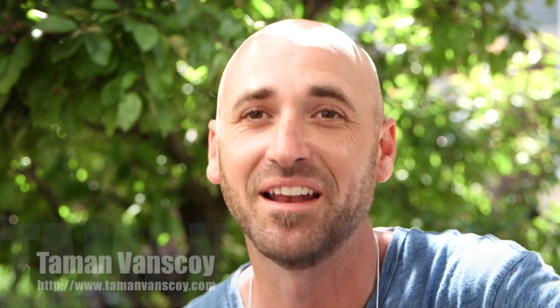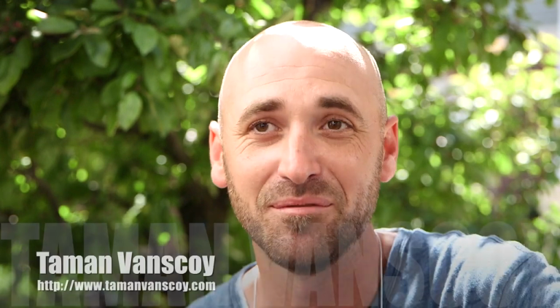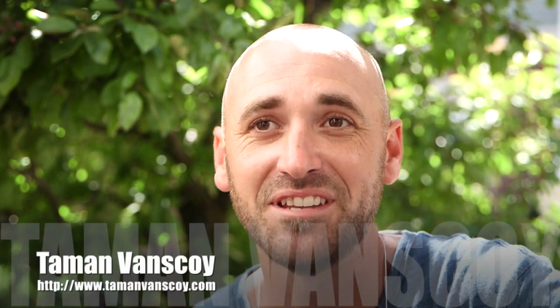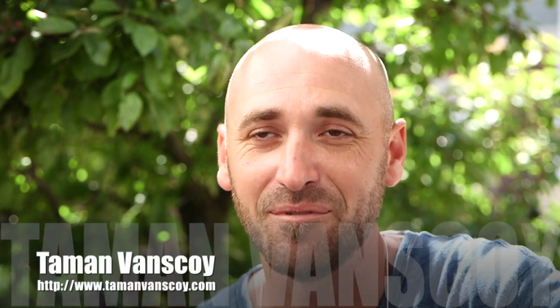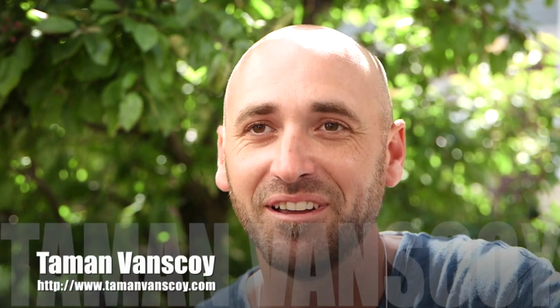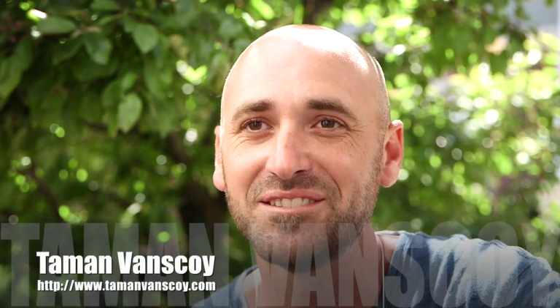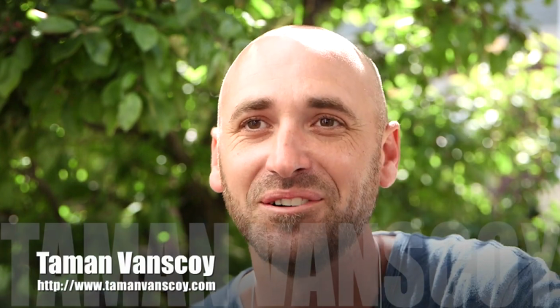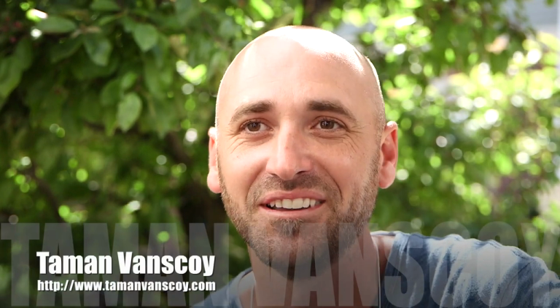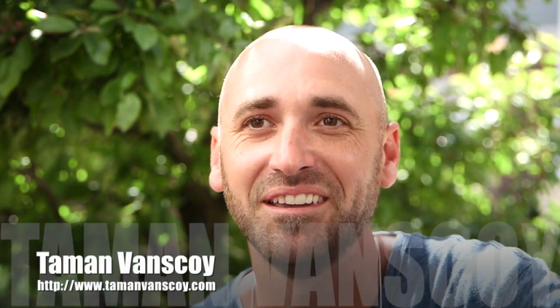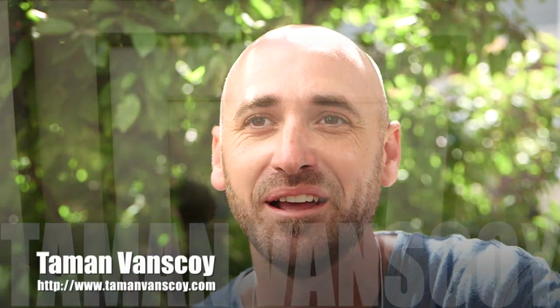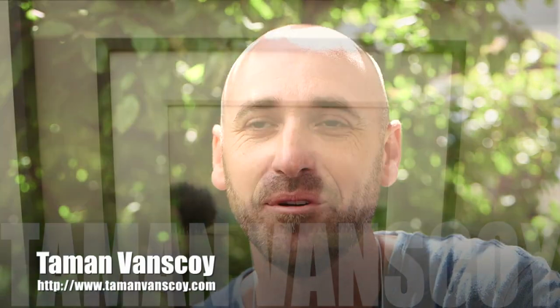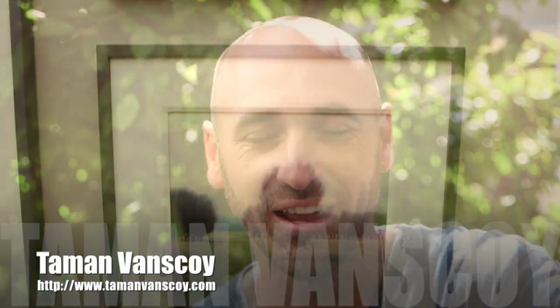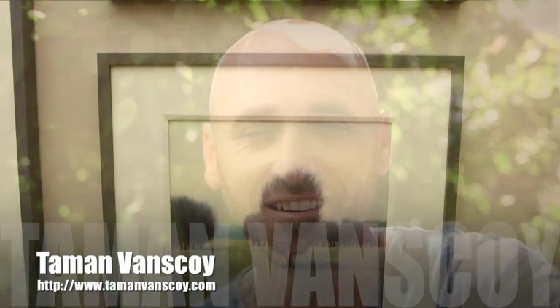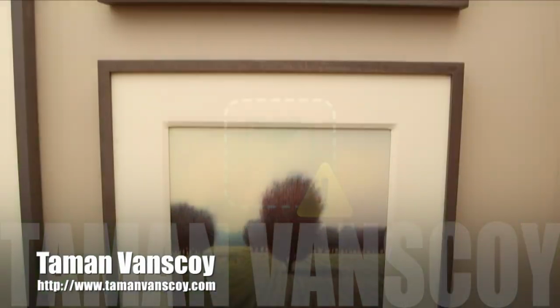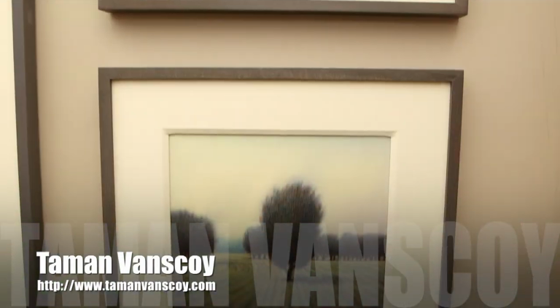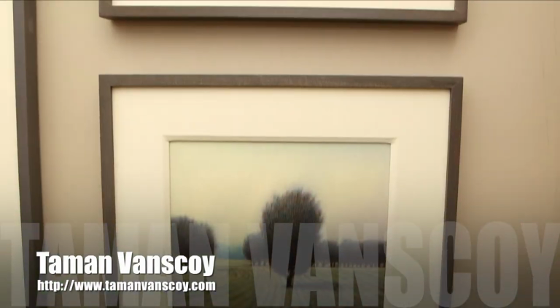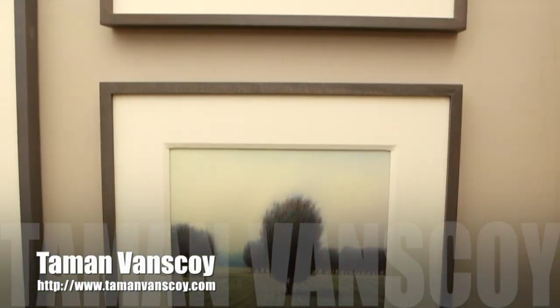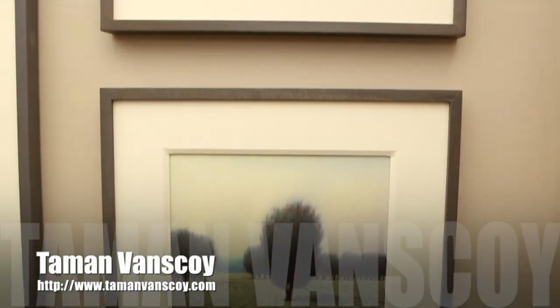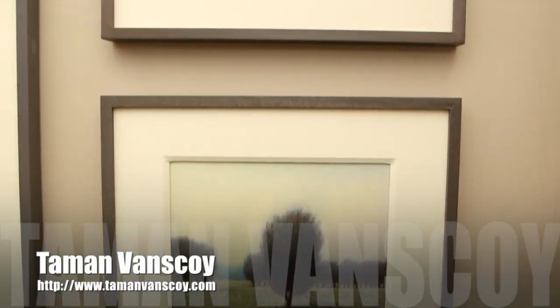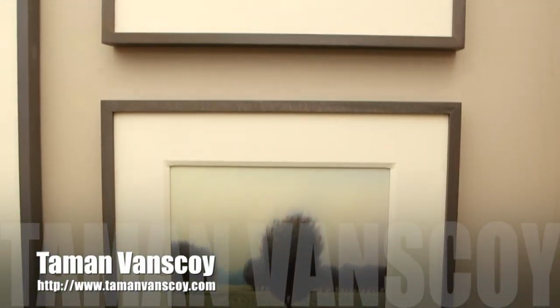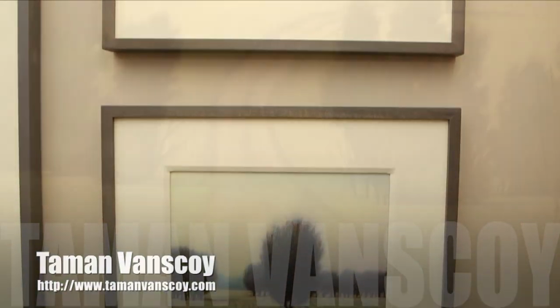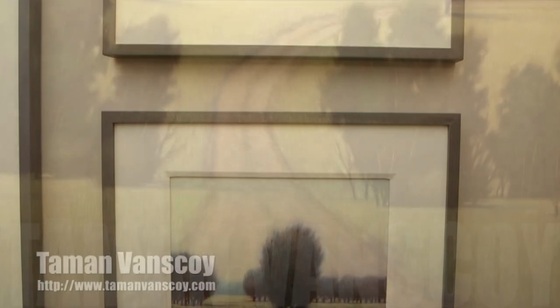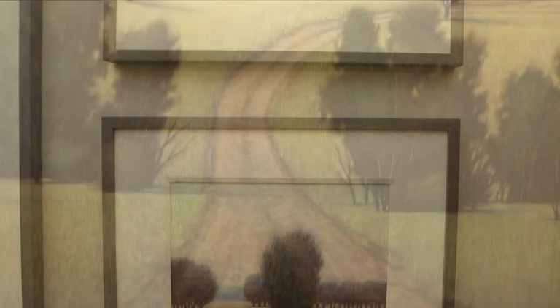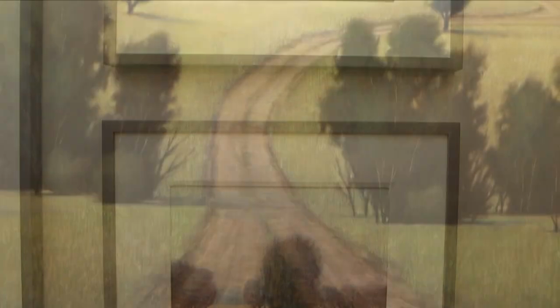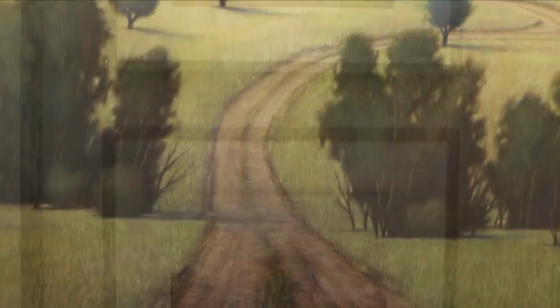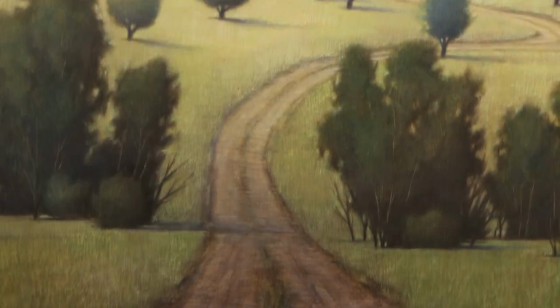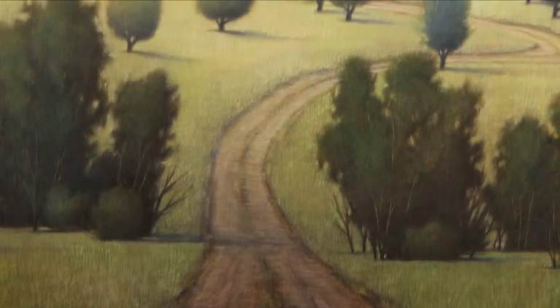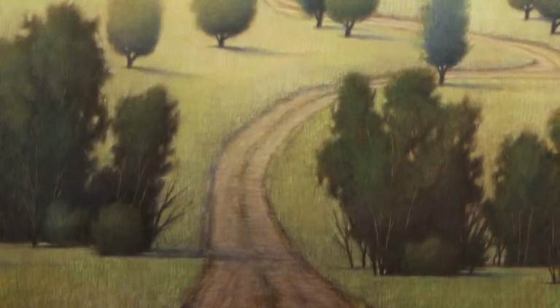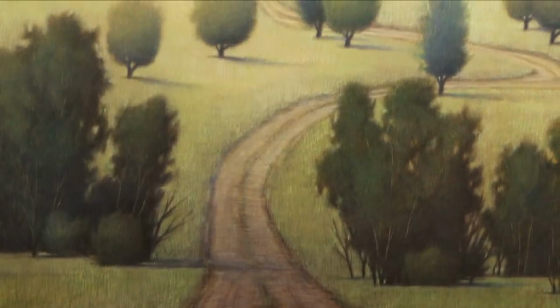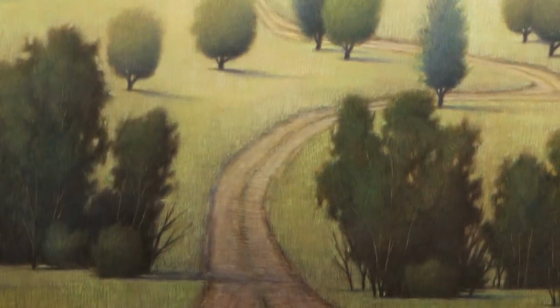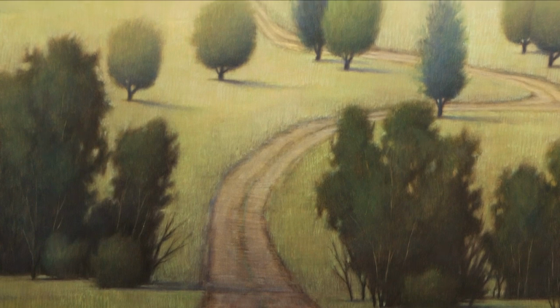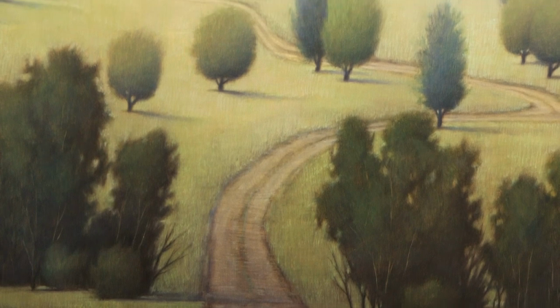My name is Taman Van Skoy and I'm a painter. I do landscape paintings in the watercolor medium.